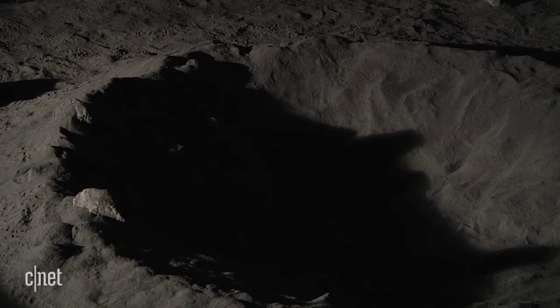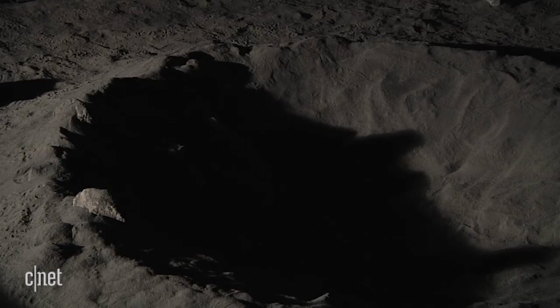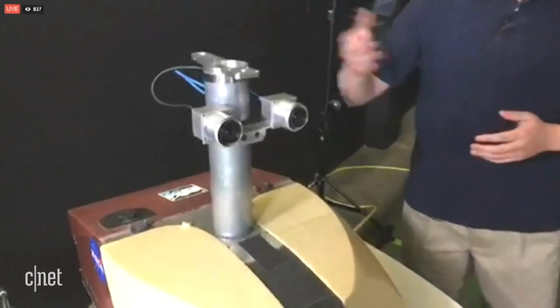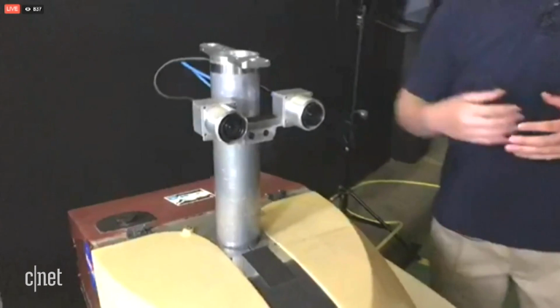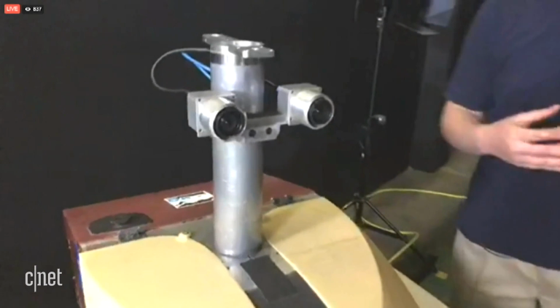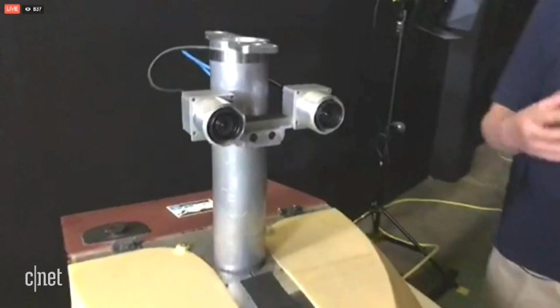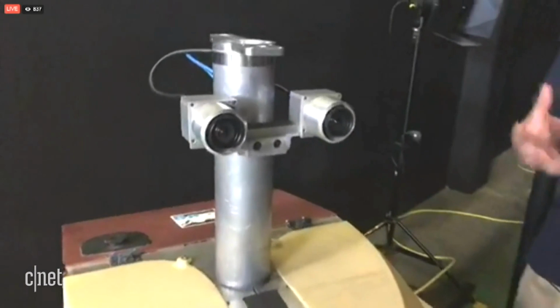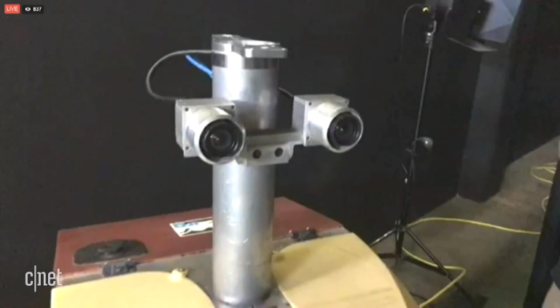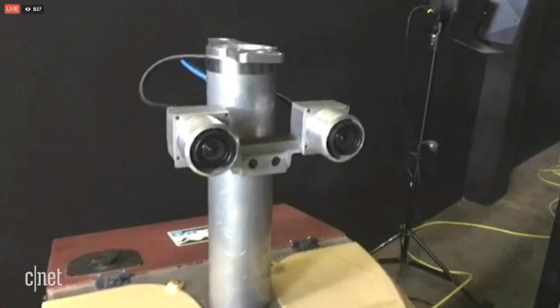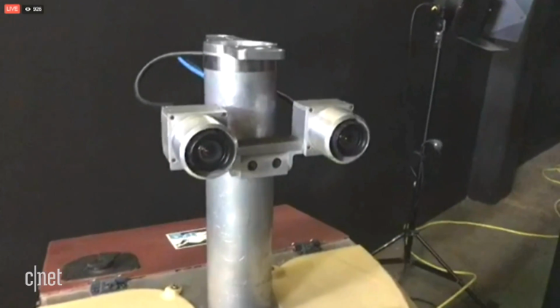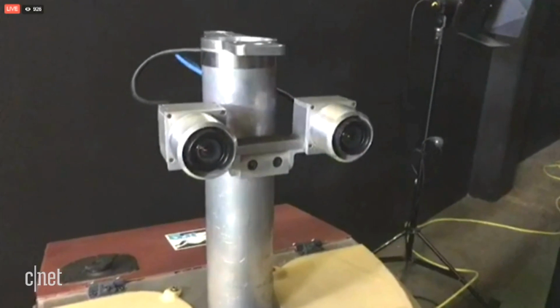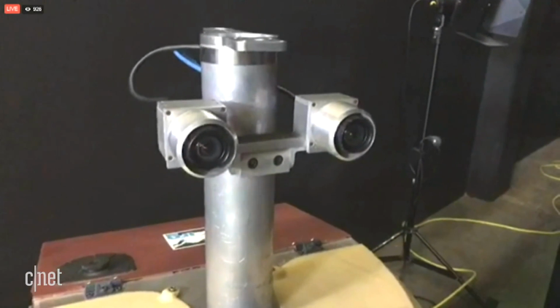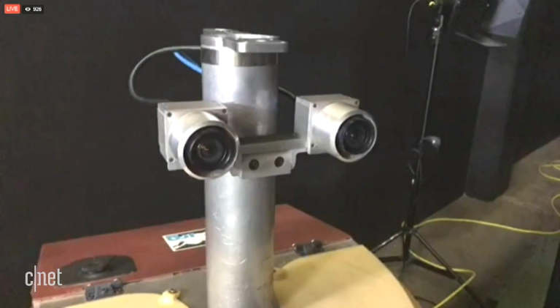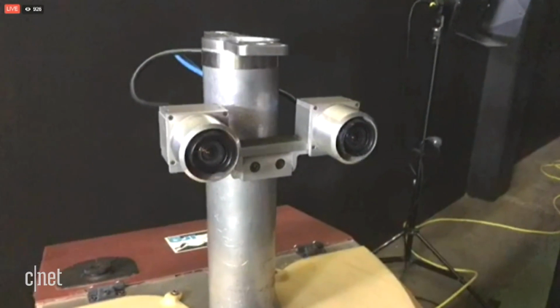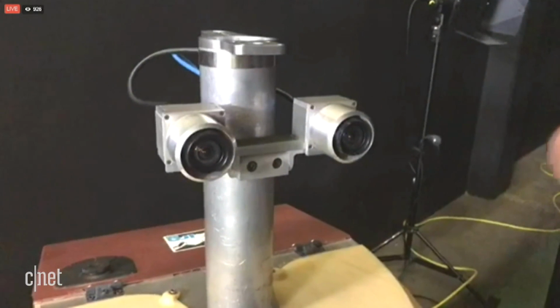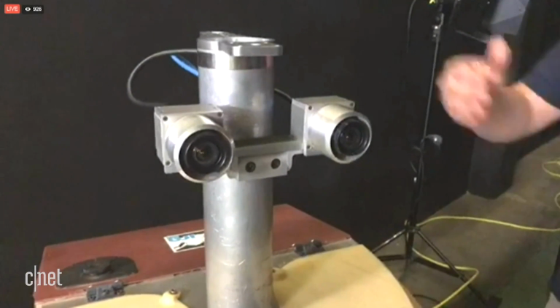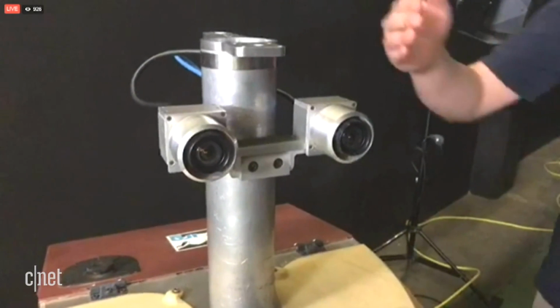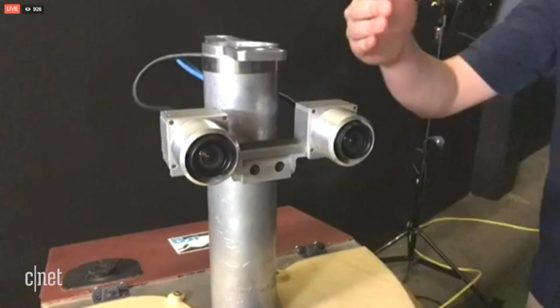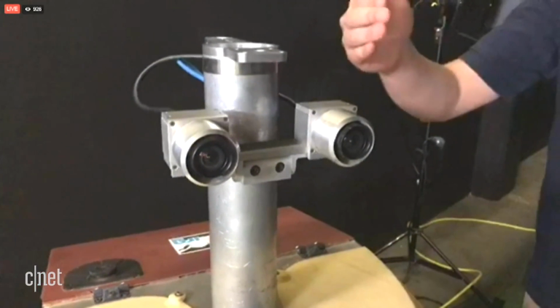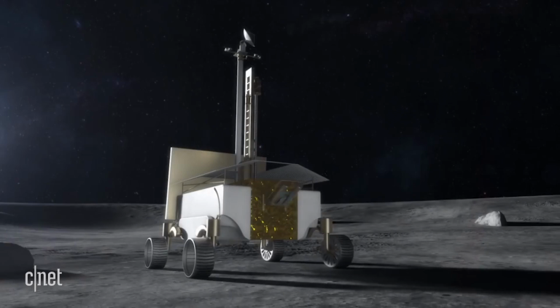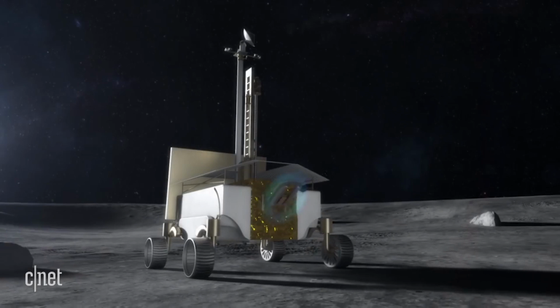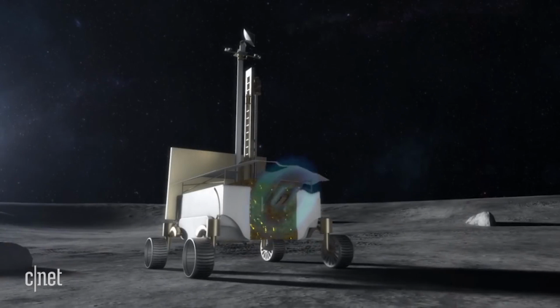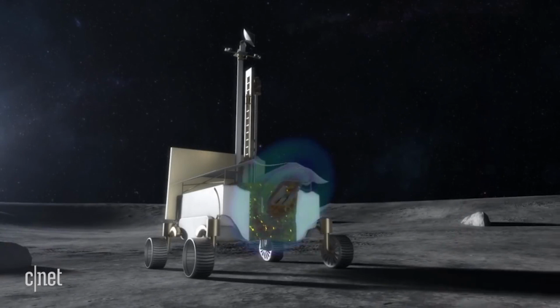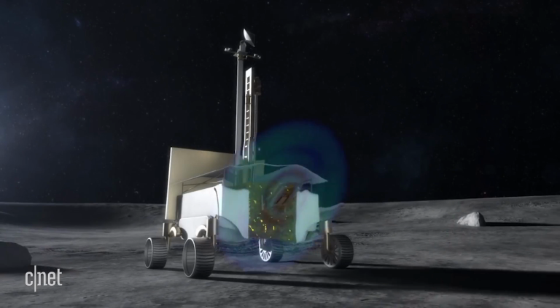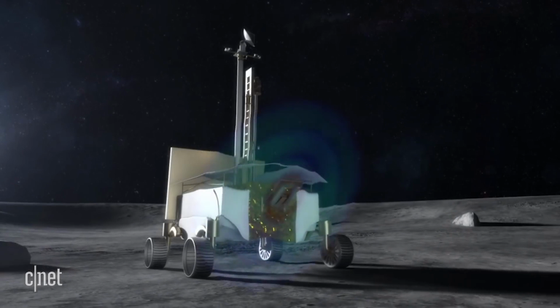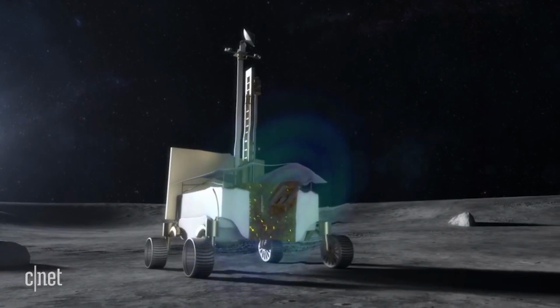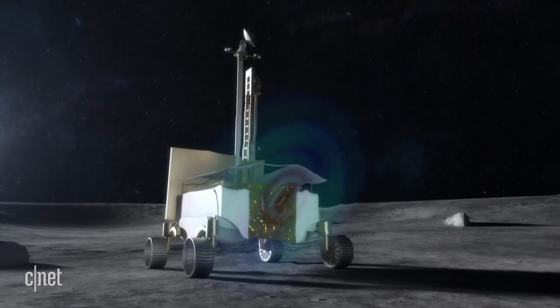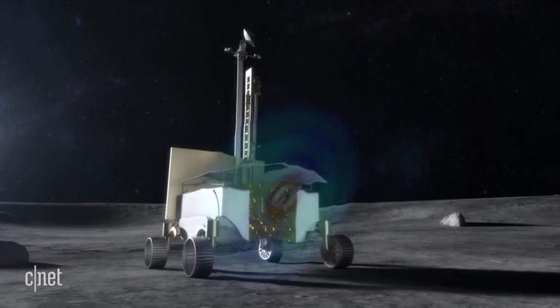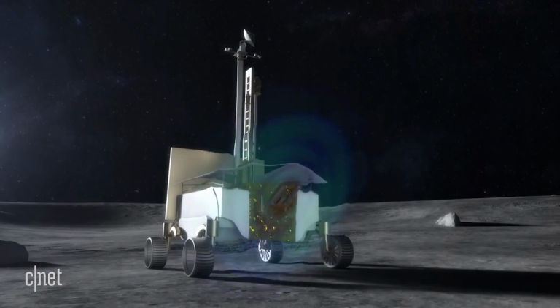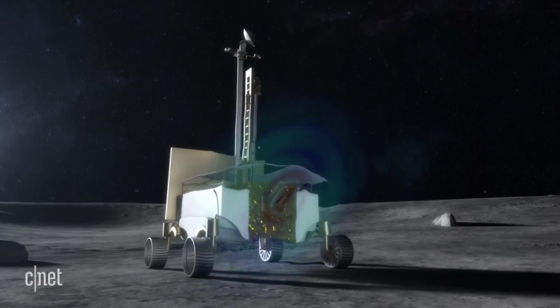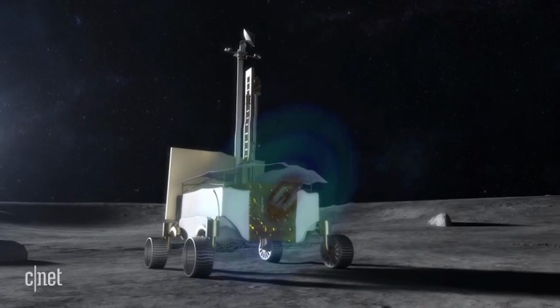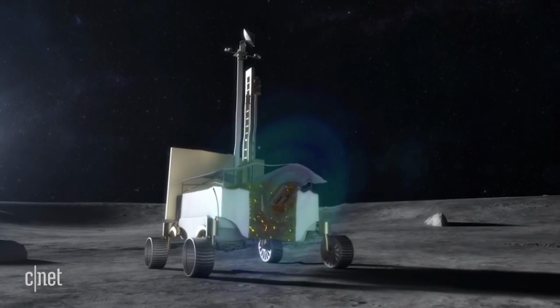The rover is equipped with a pair of stereo imaging cameras, which help the robot calculate depth perception like a human's eyes.